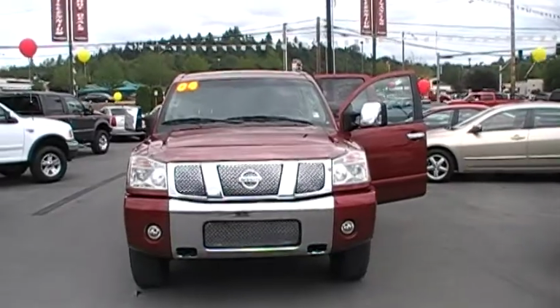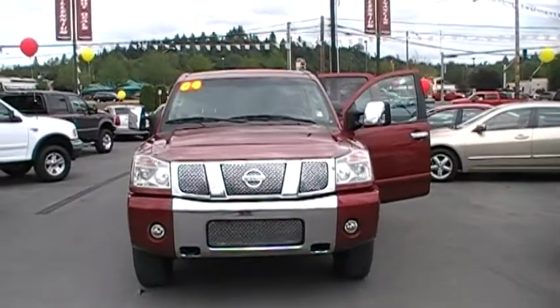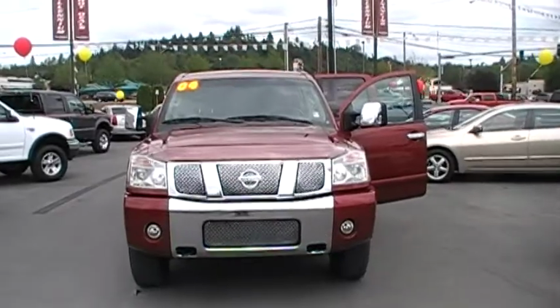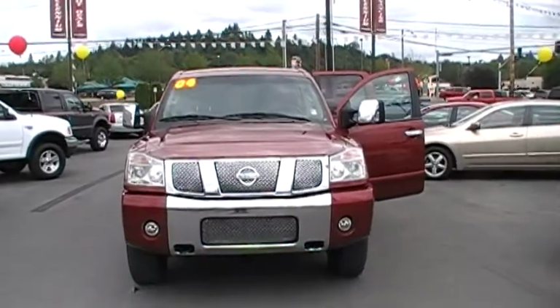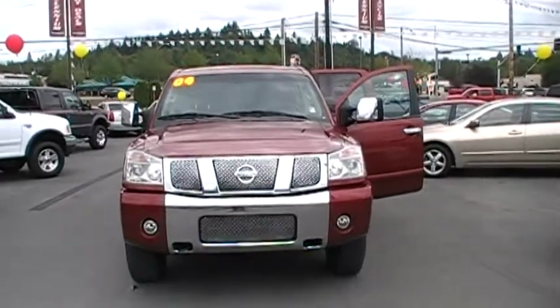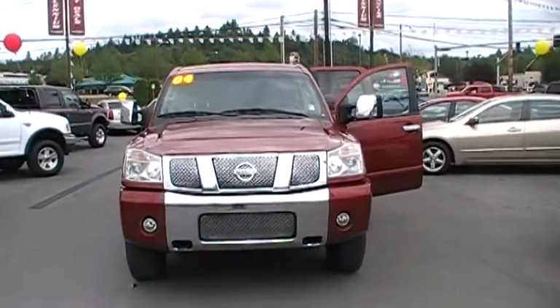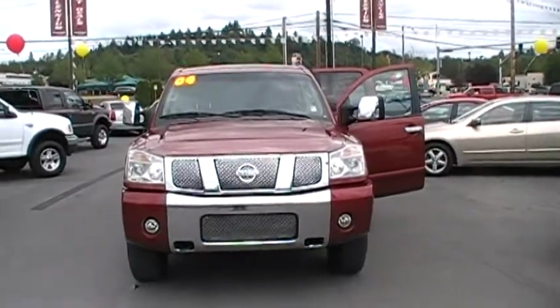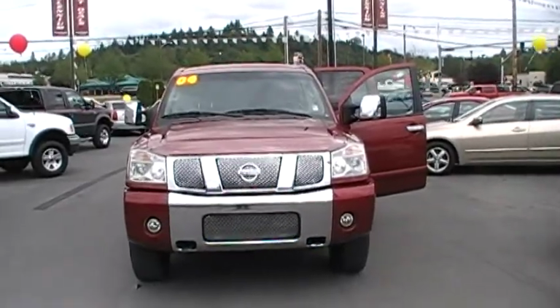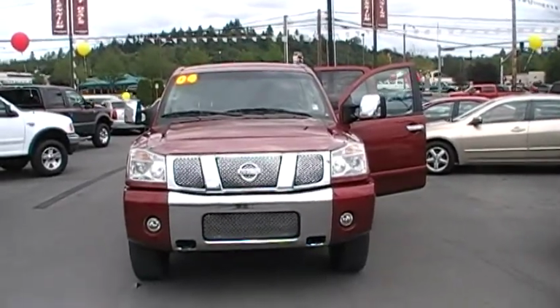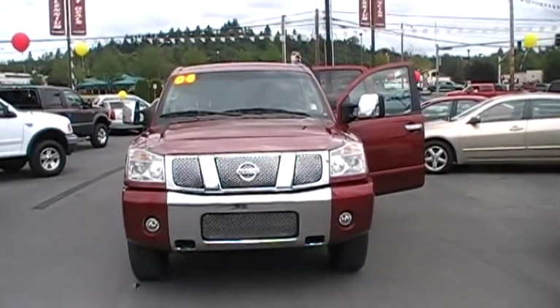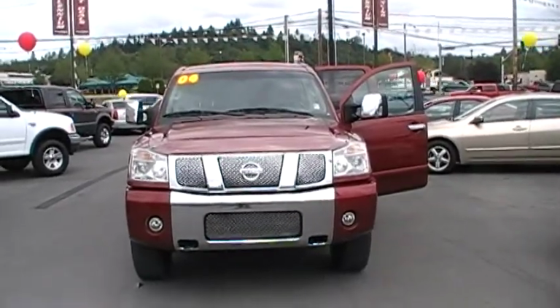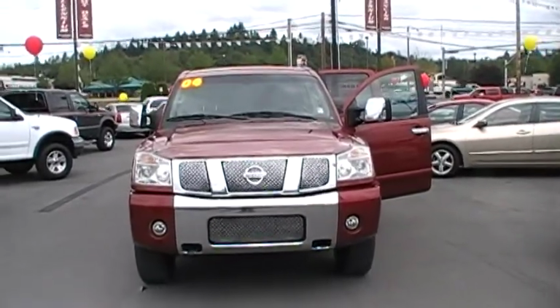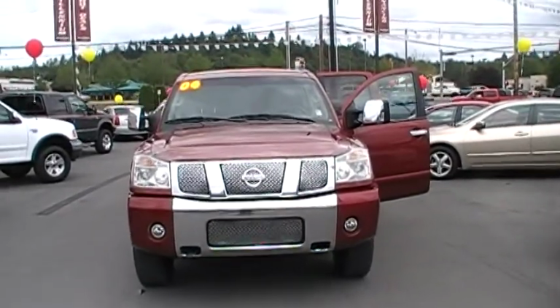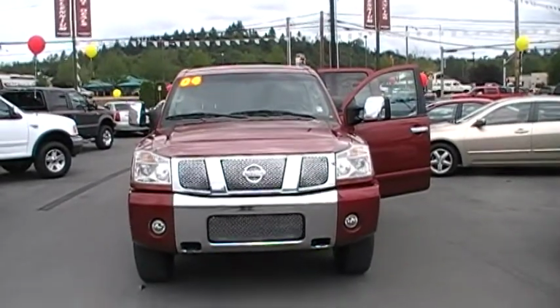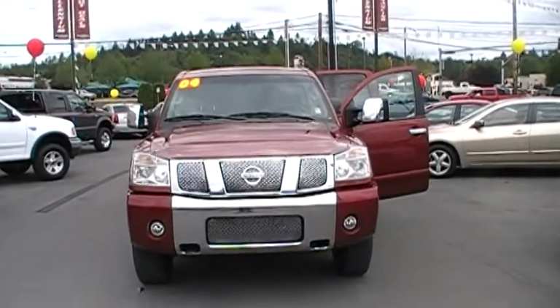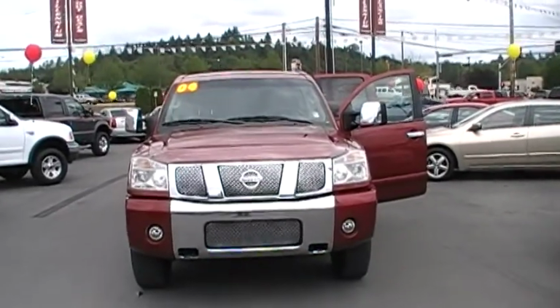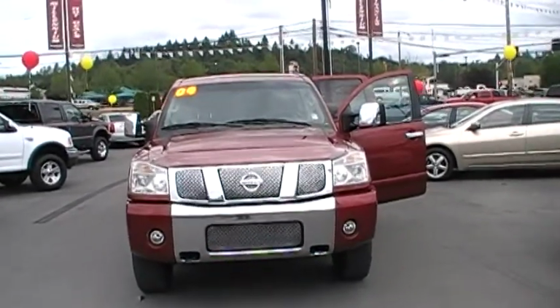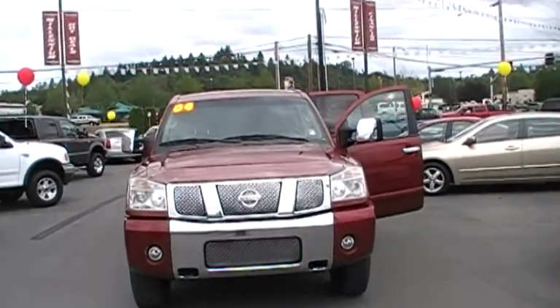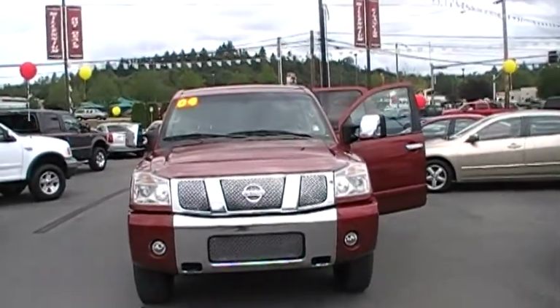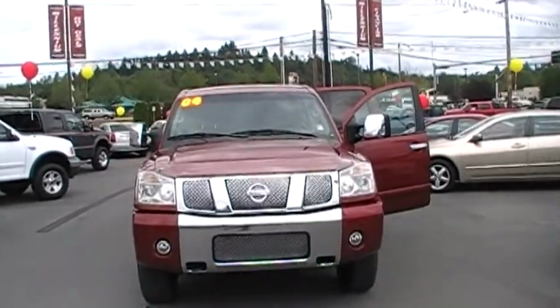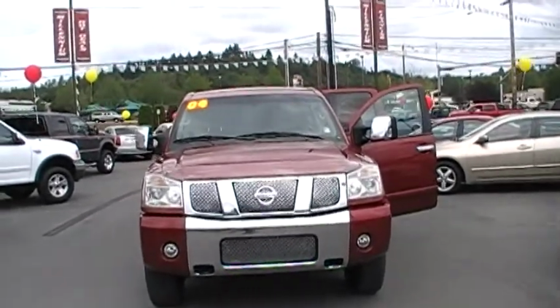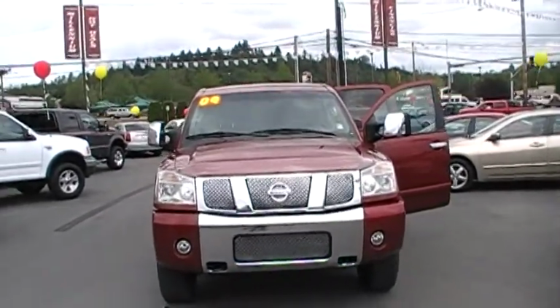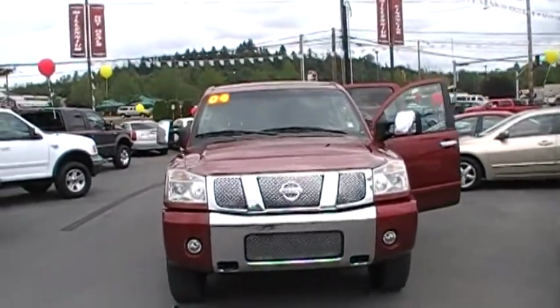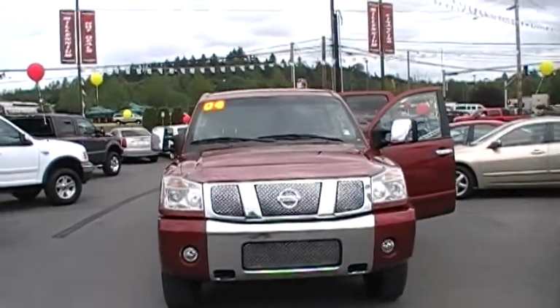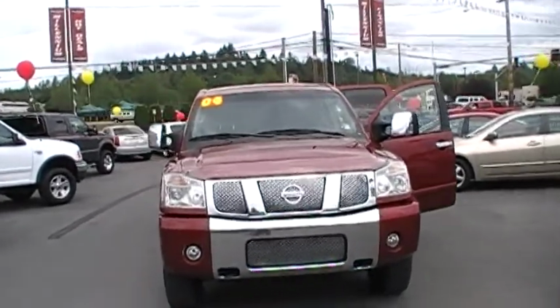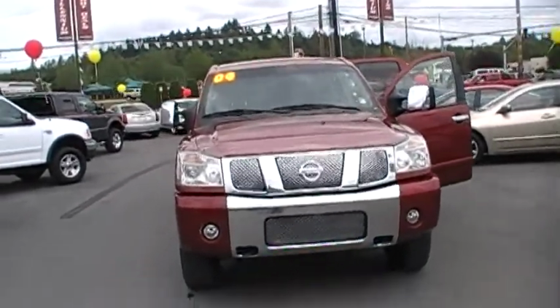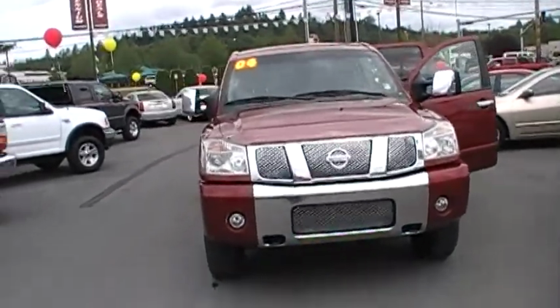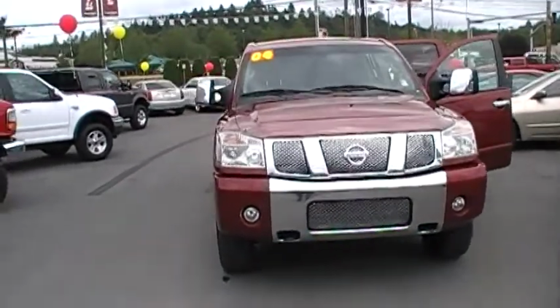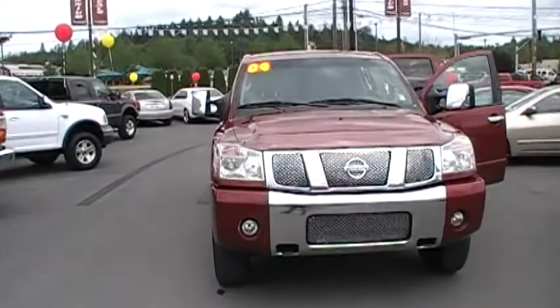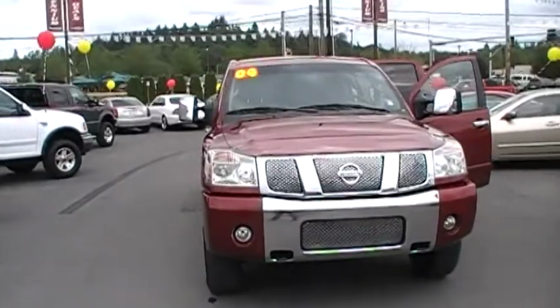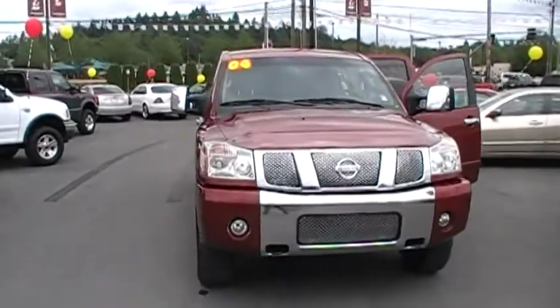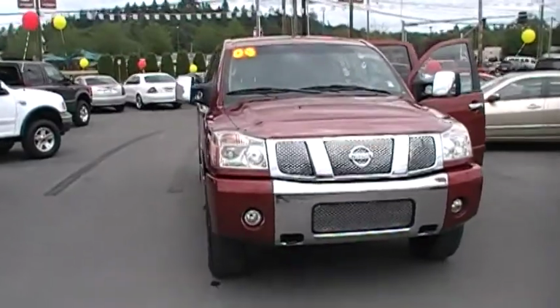Millennium Motors, 510 East Main Street, Monroe, Washington. Here we have a 2004 Nissan Titan LE,